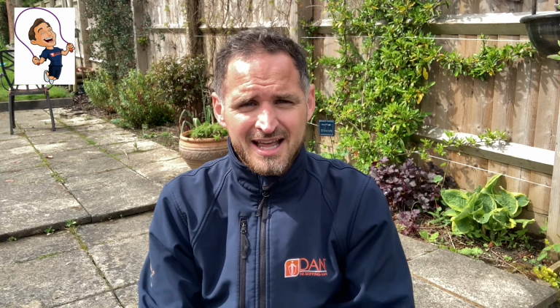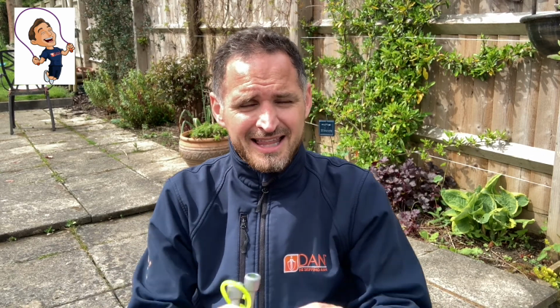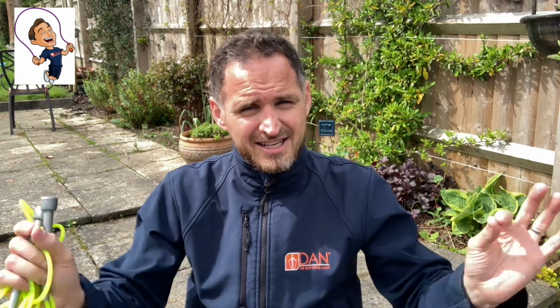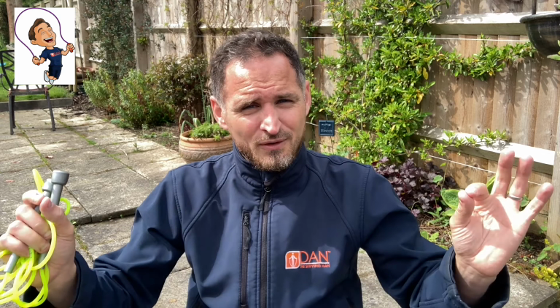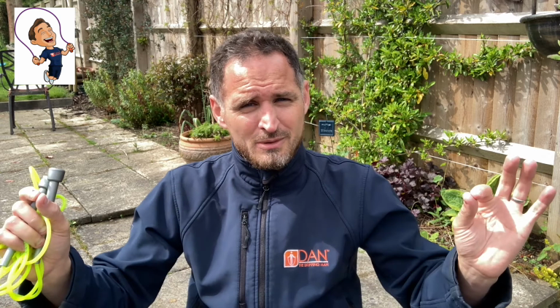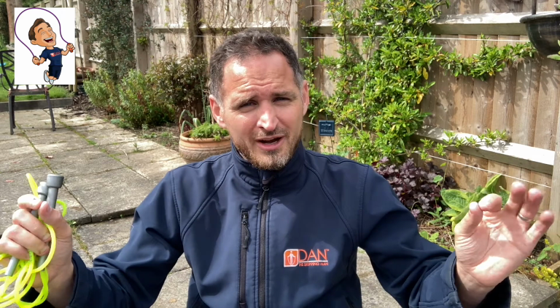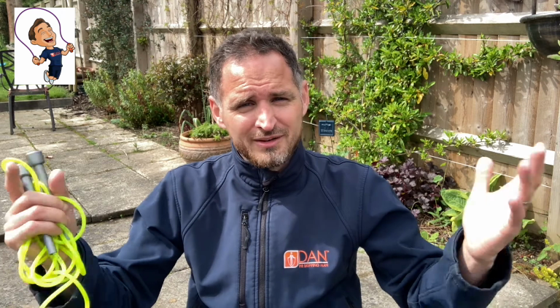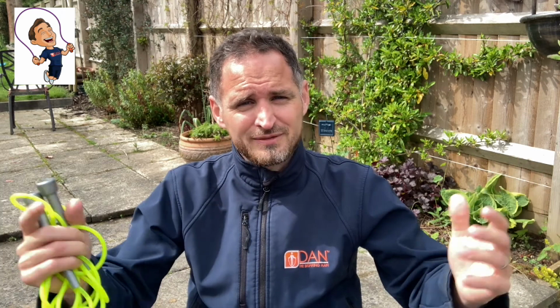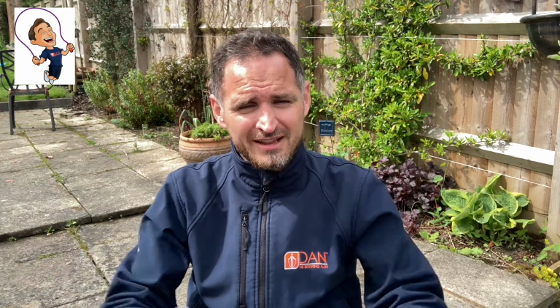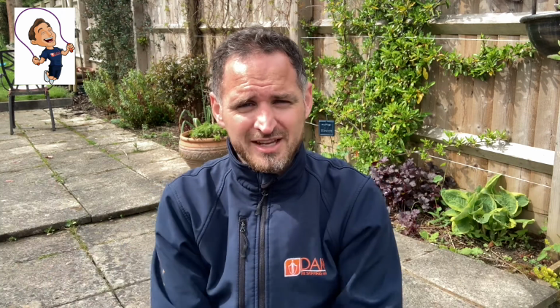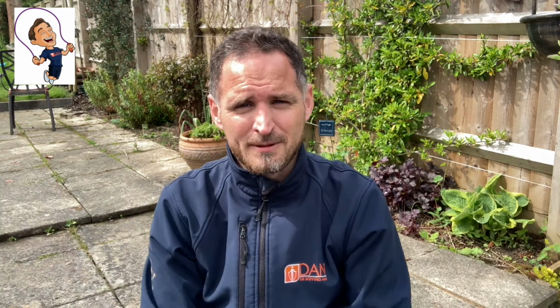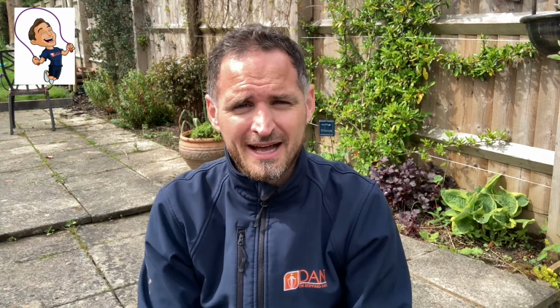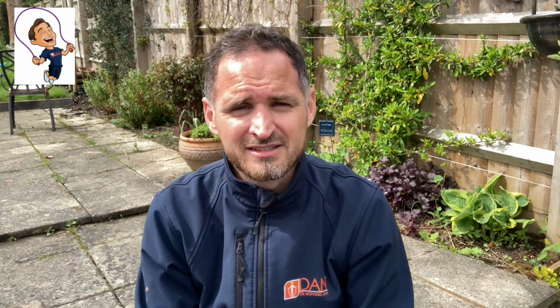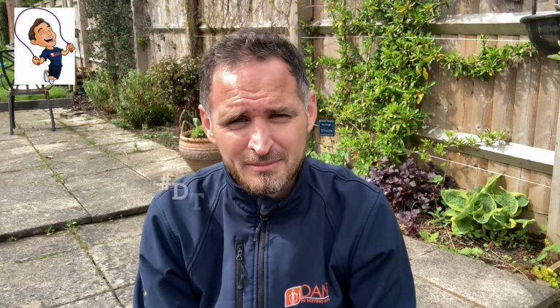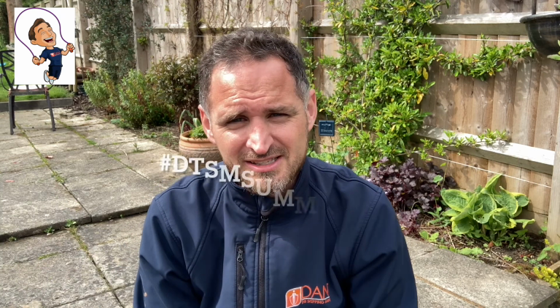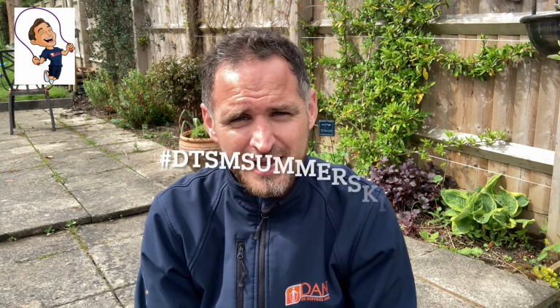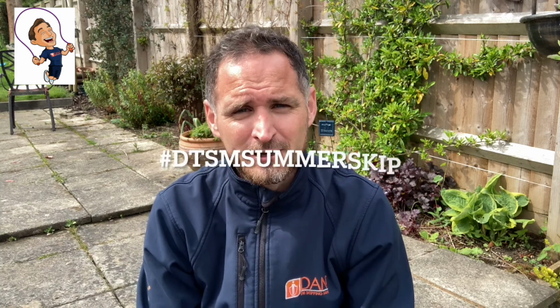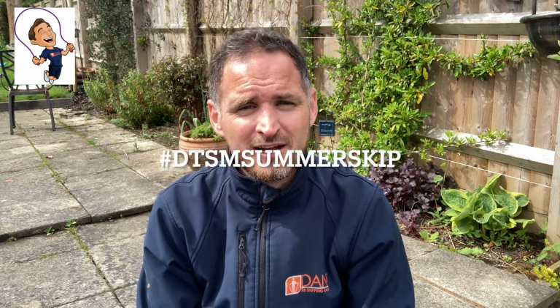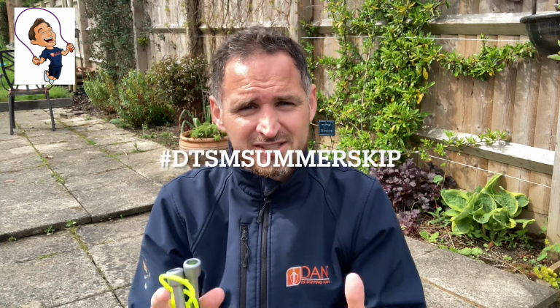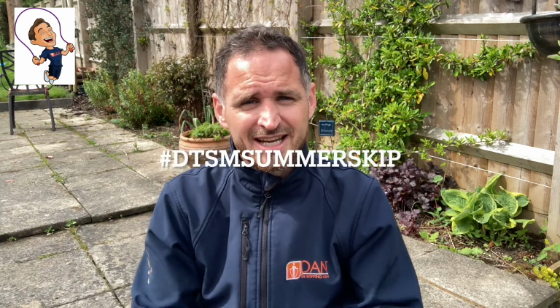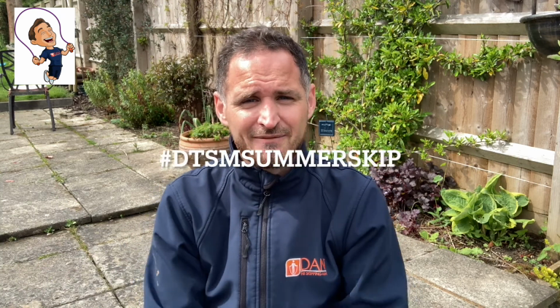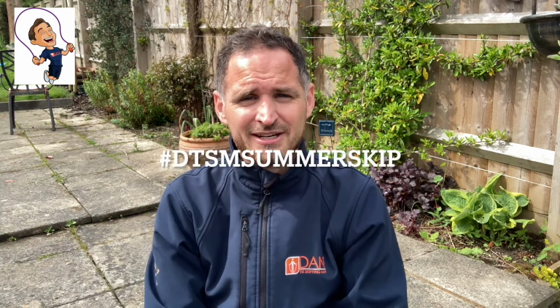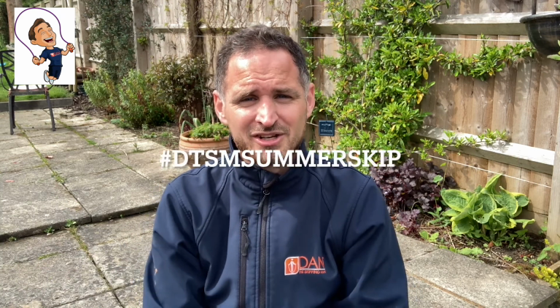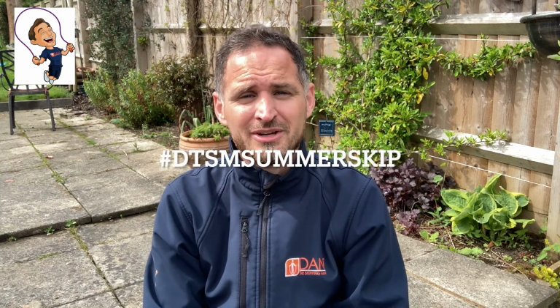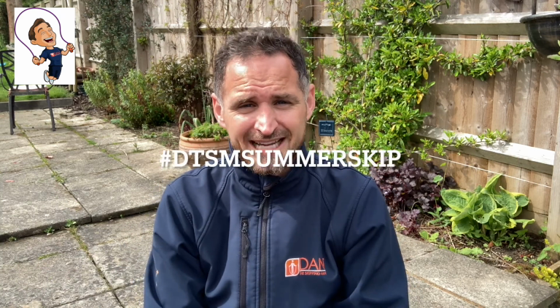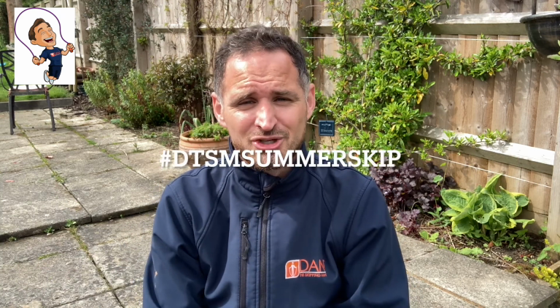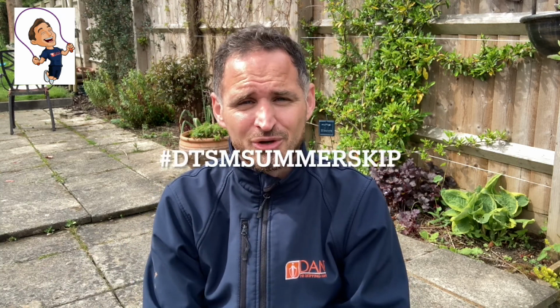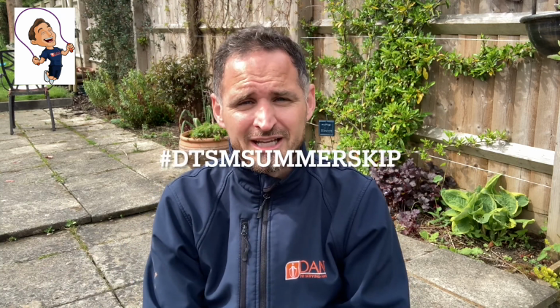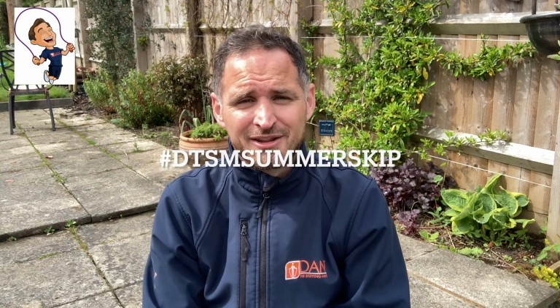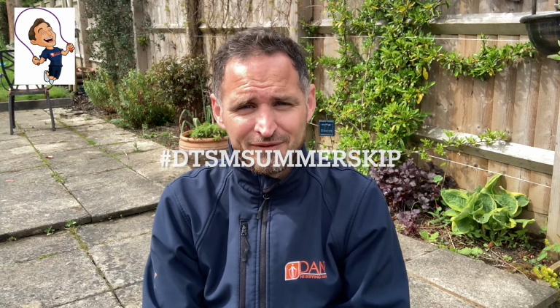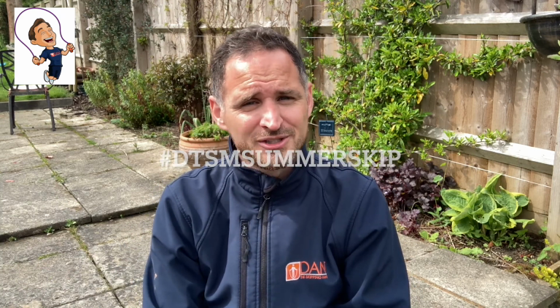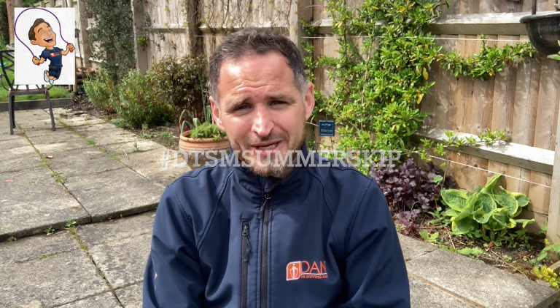That's it for week one of Dan the Skipping Man Summer Skip. I'll see you again very soon. Enjoy the first week.